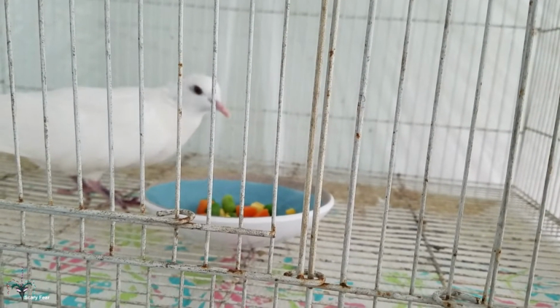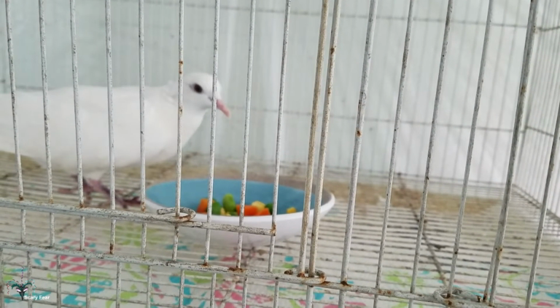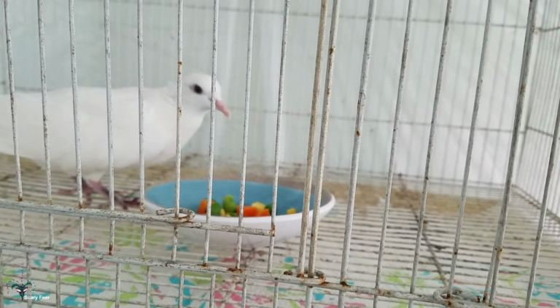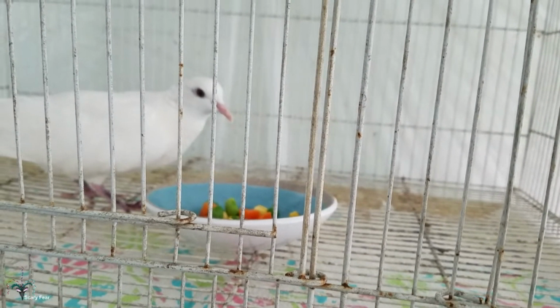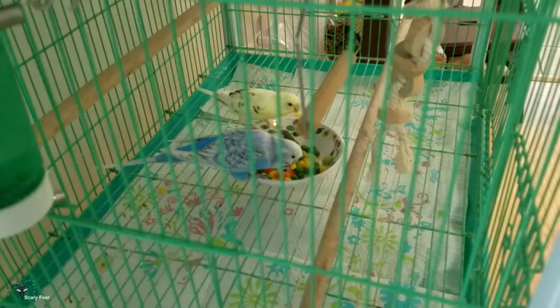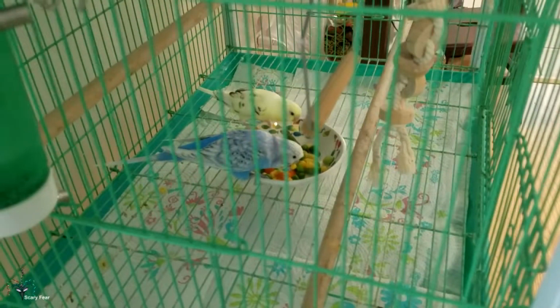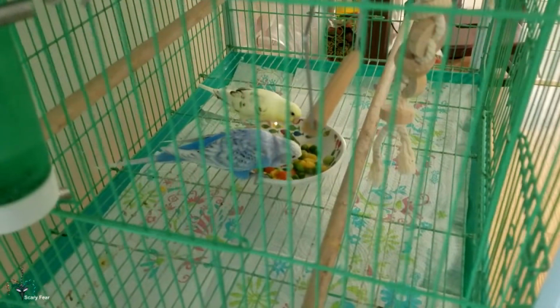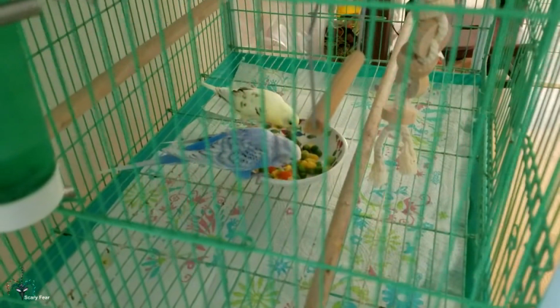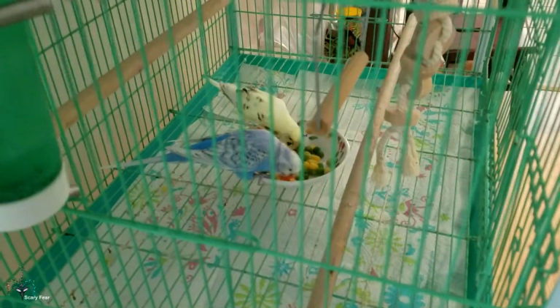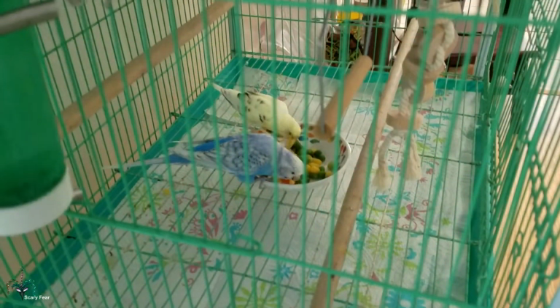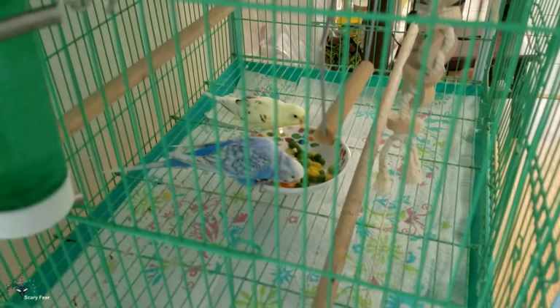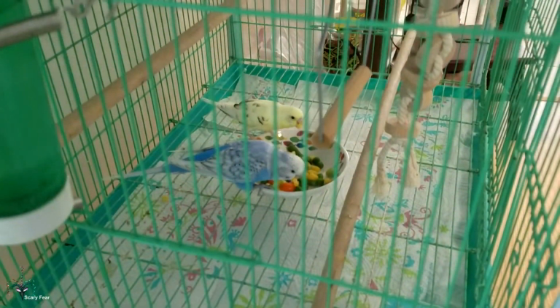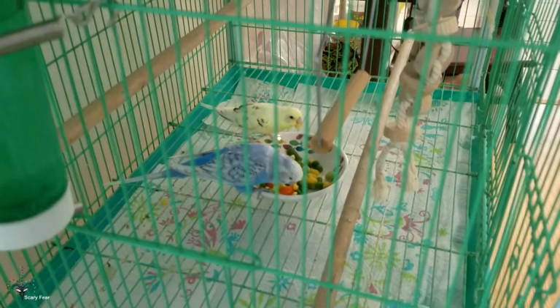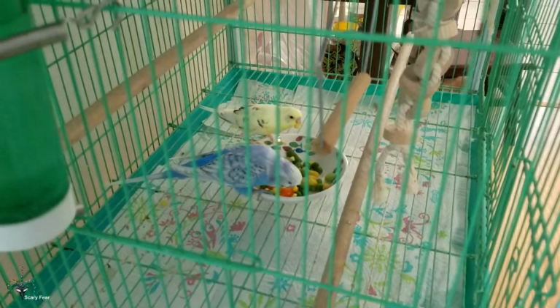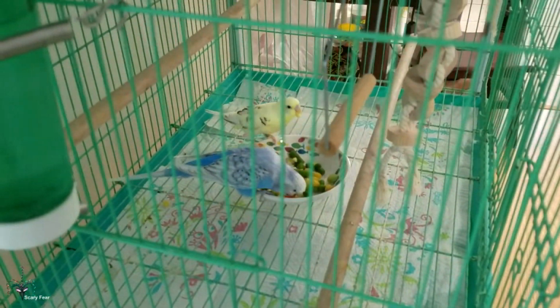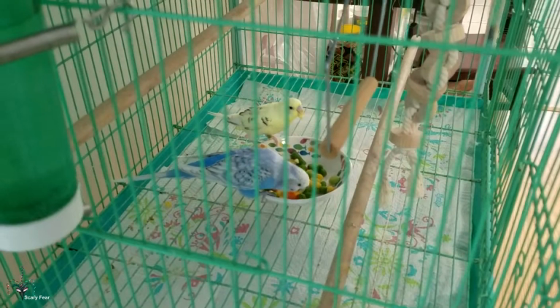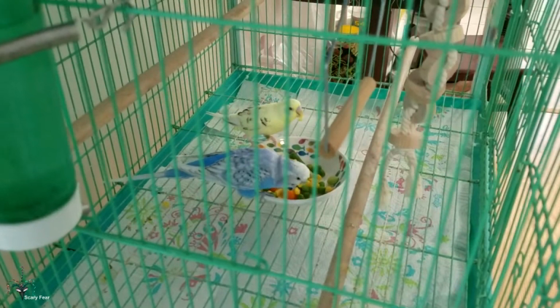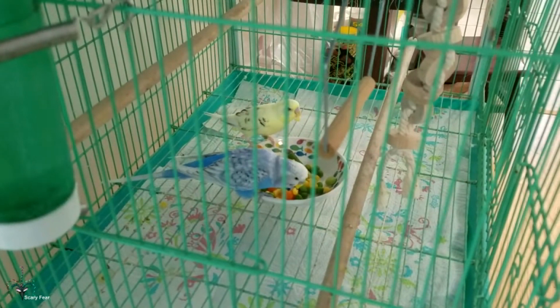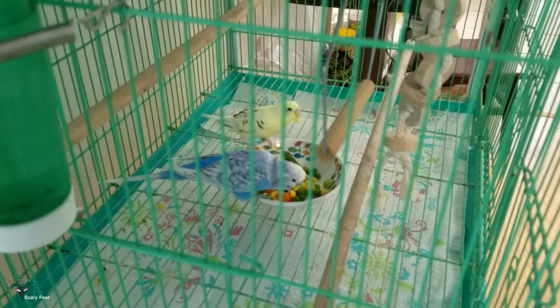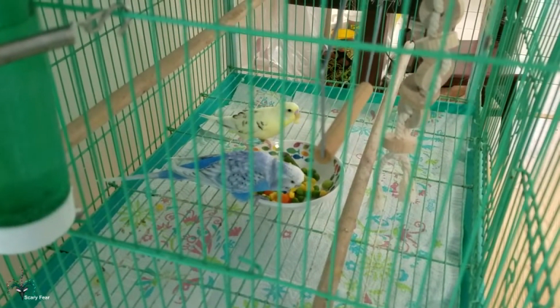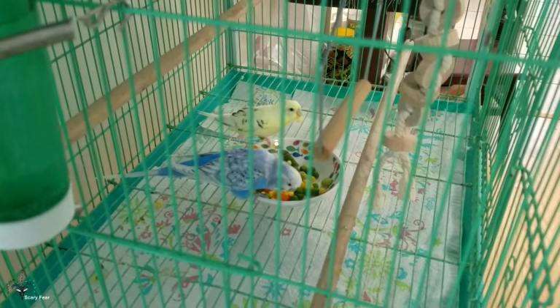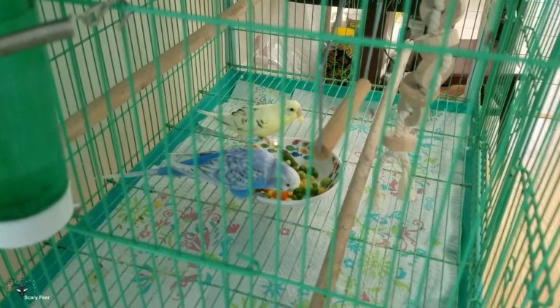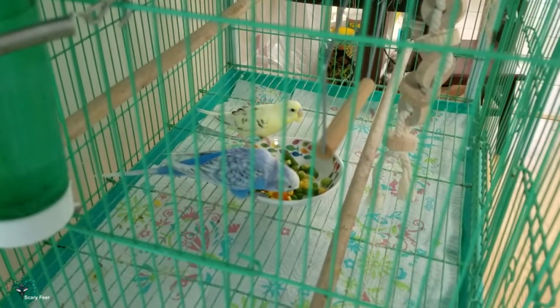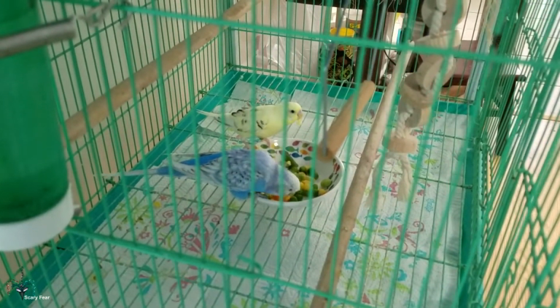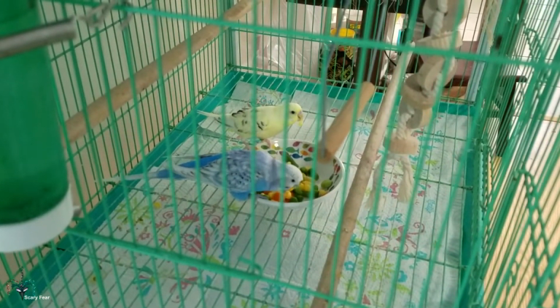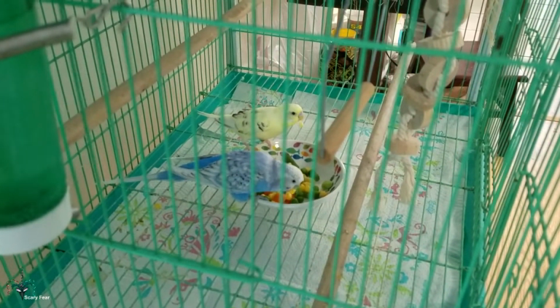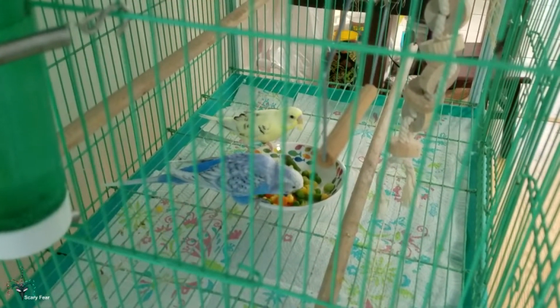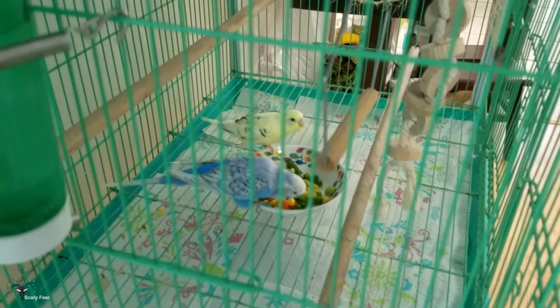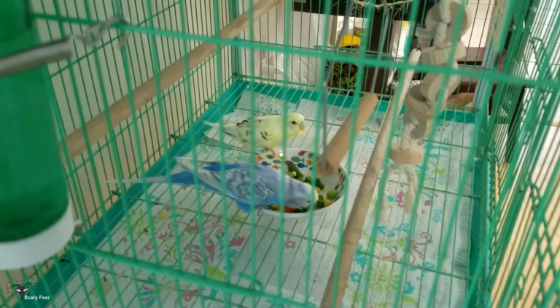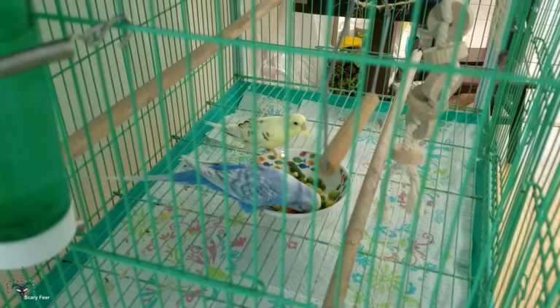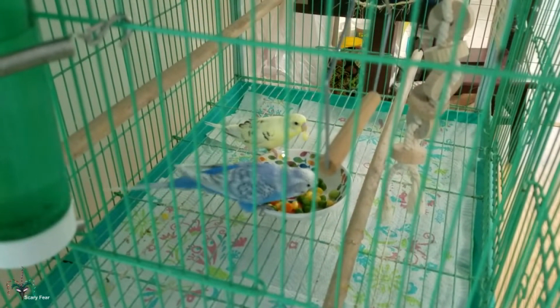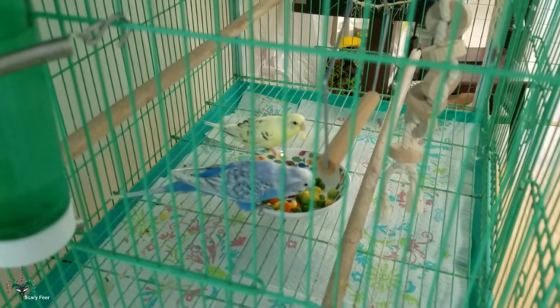So everybody's eating. That's pretty much how I prepare veggies for everyone.